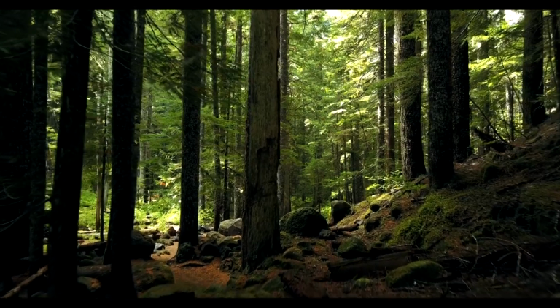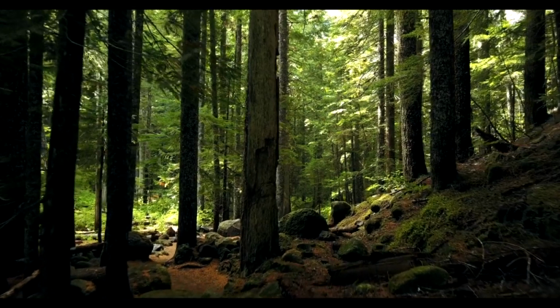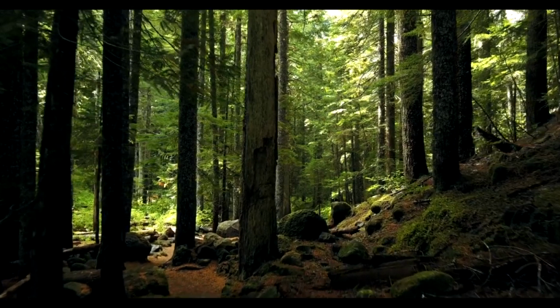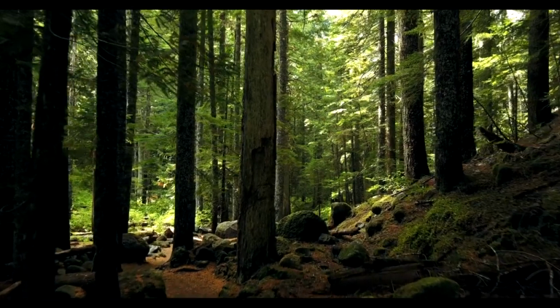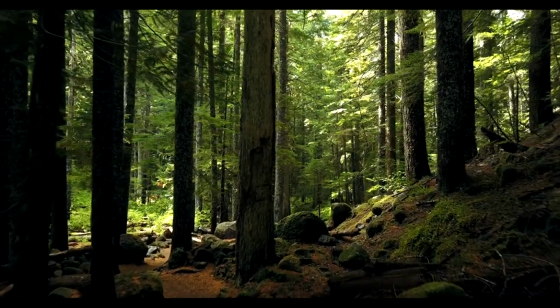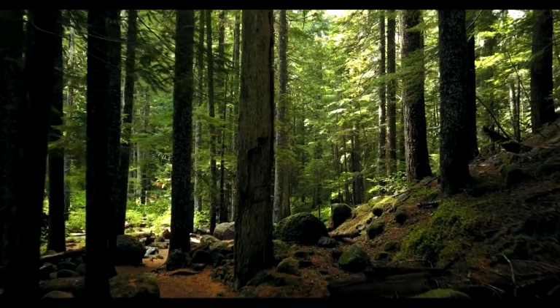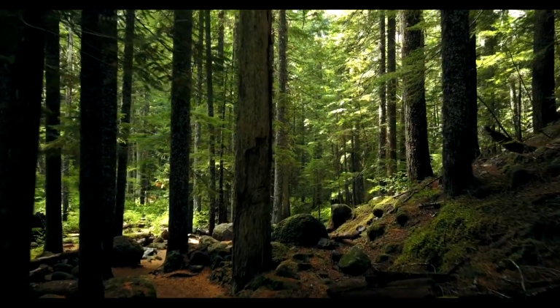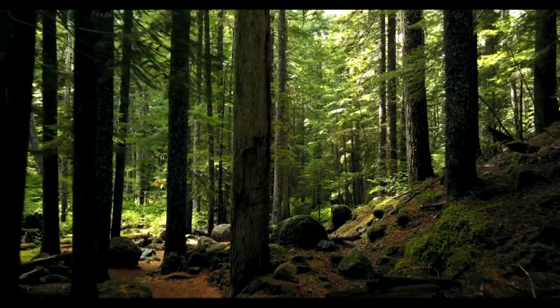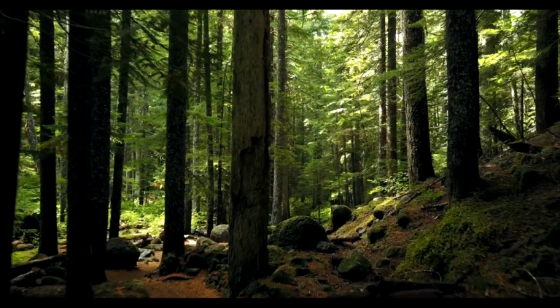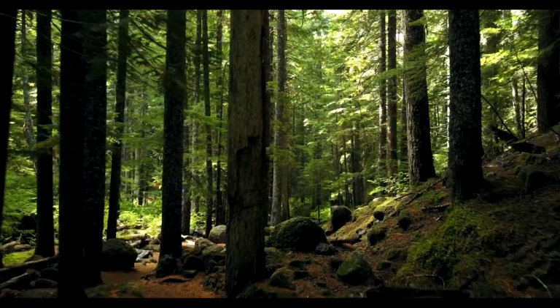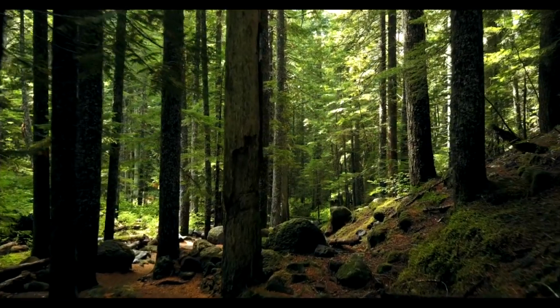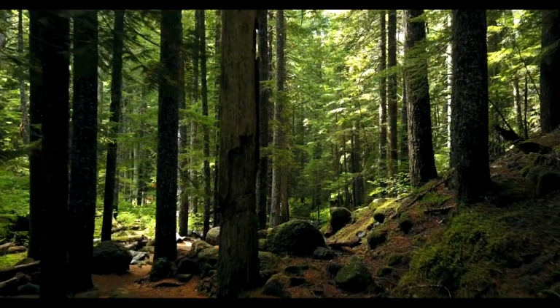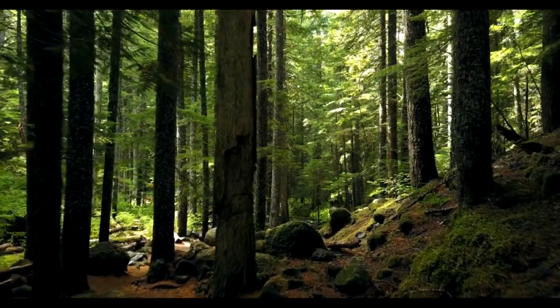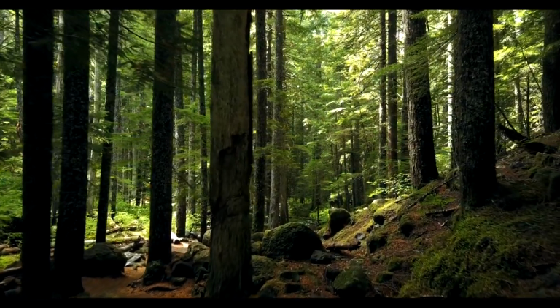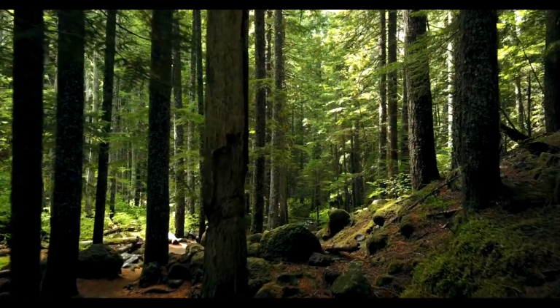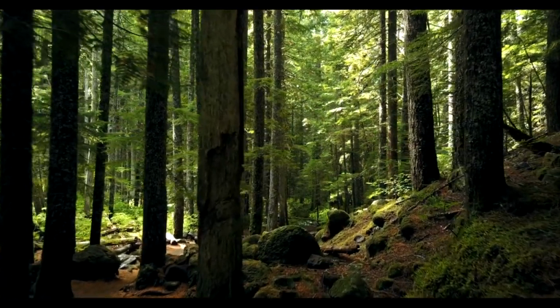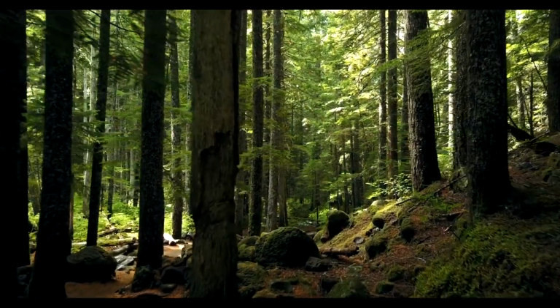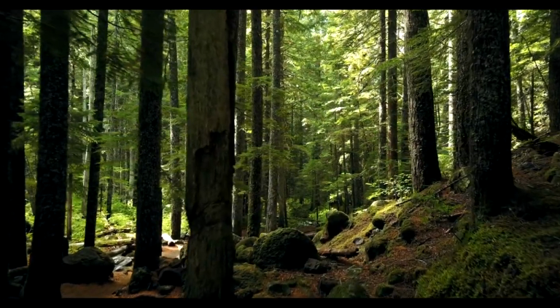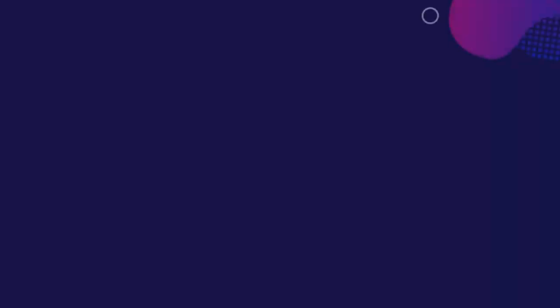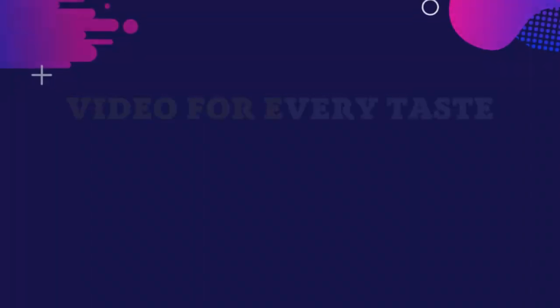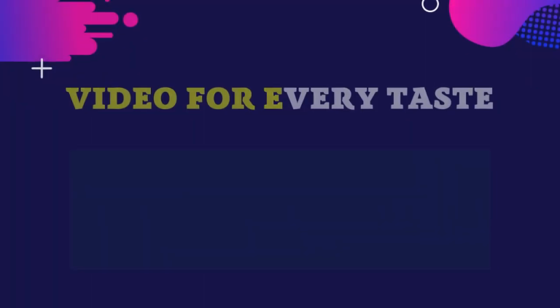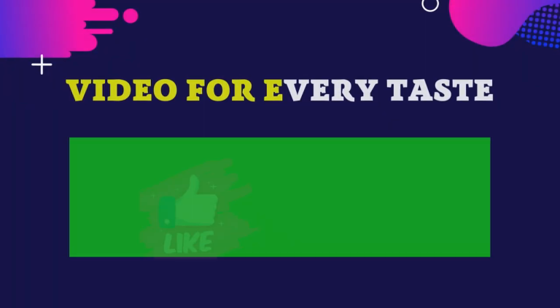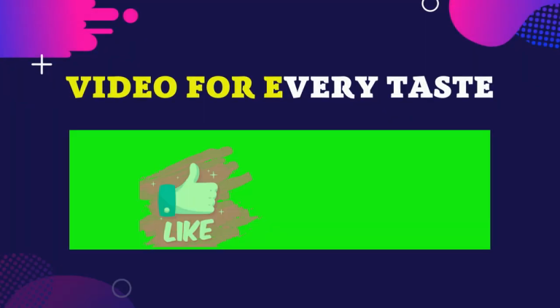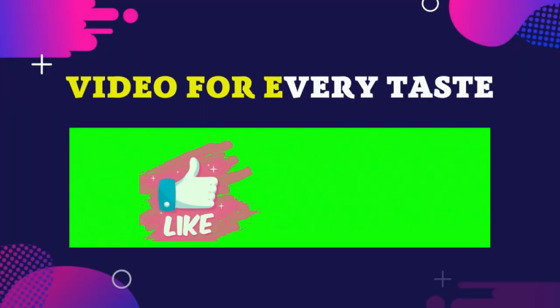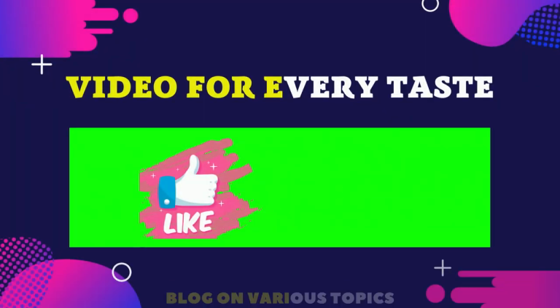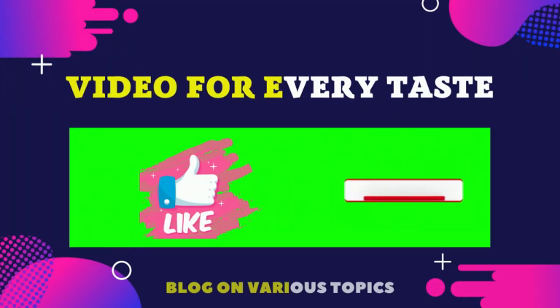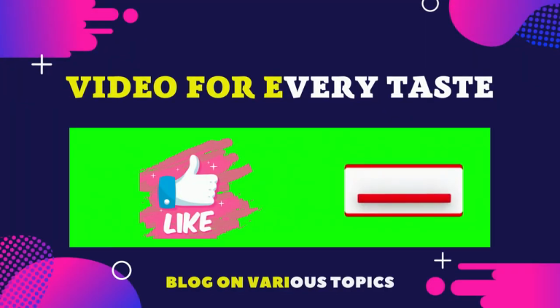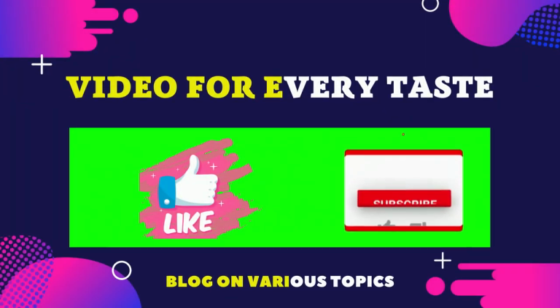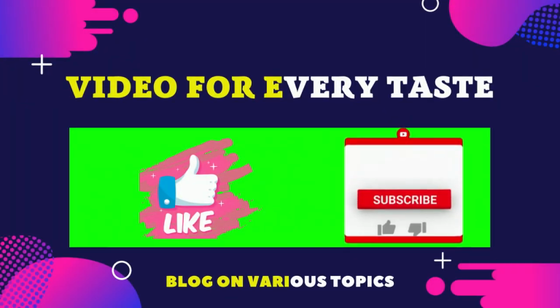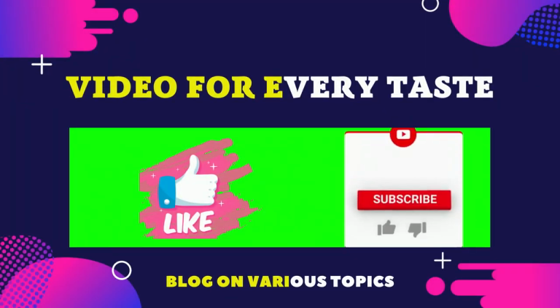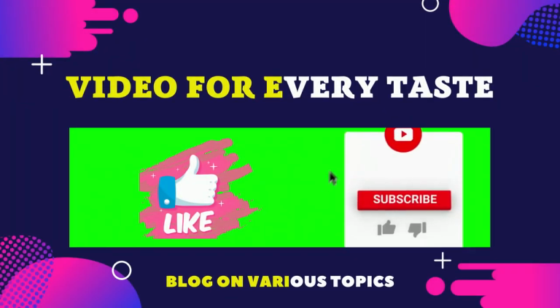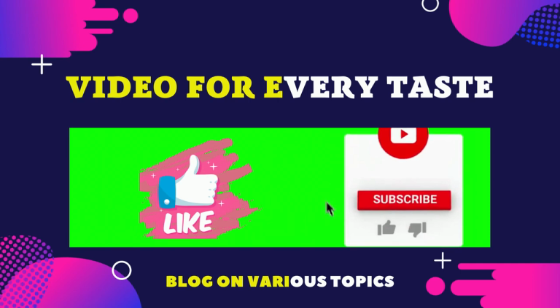This fidgety, frisky animal is a real decoration of our parks and forests.